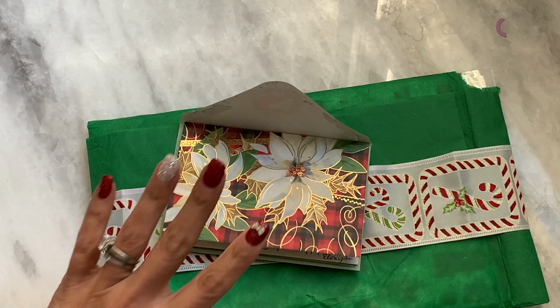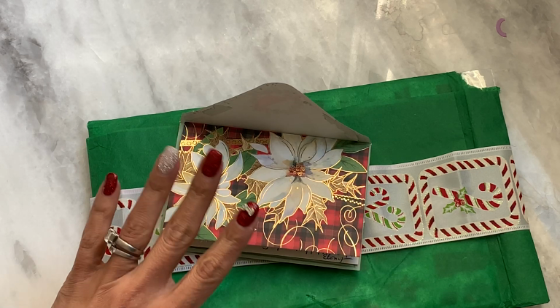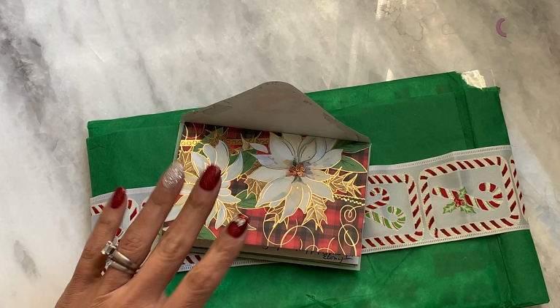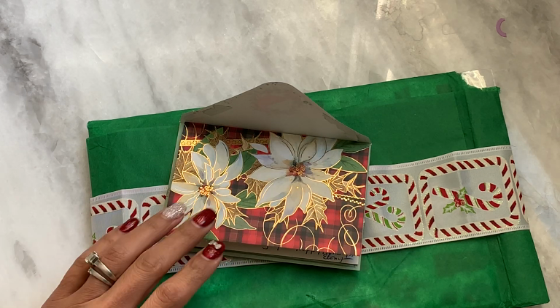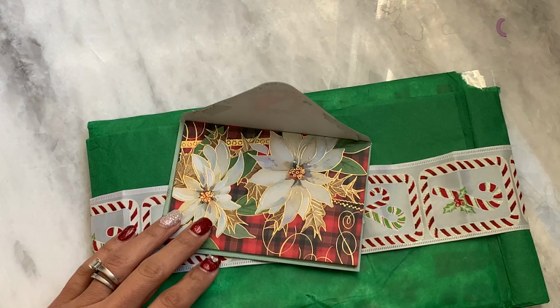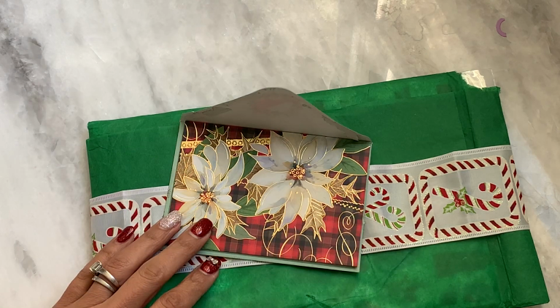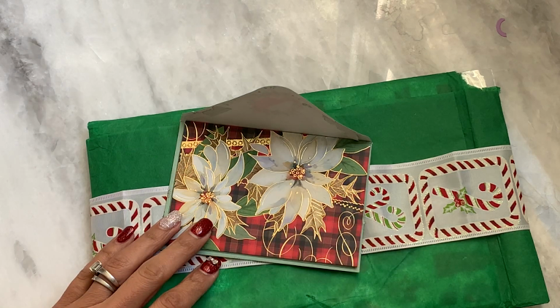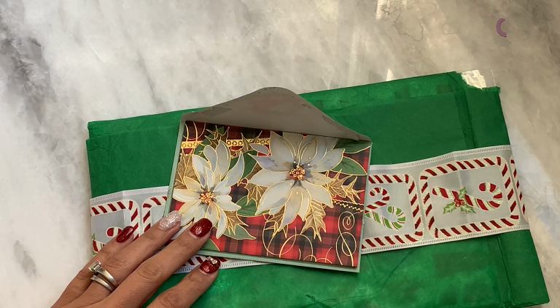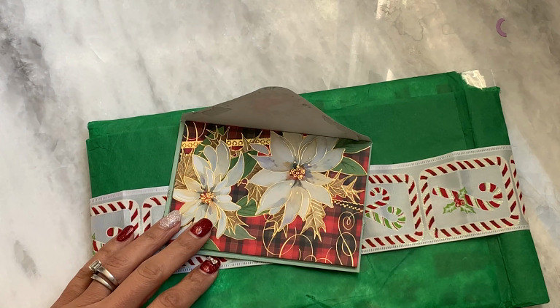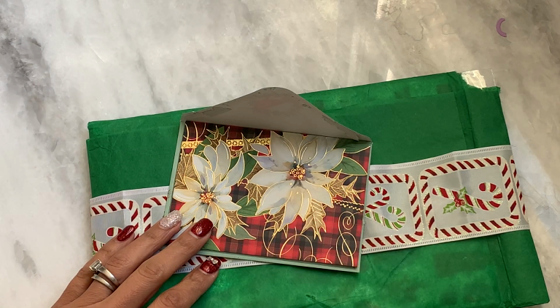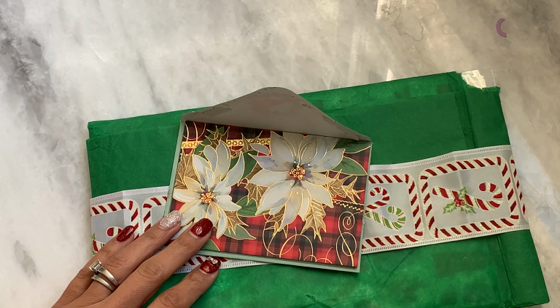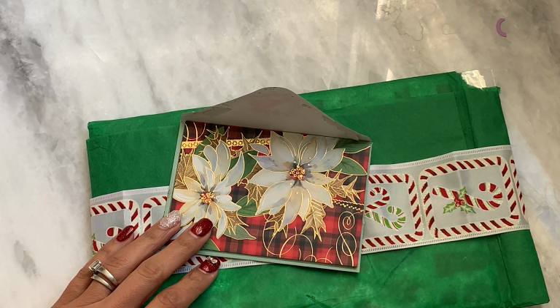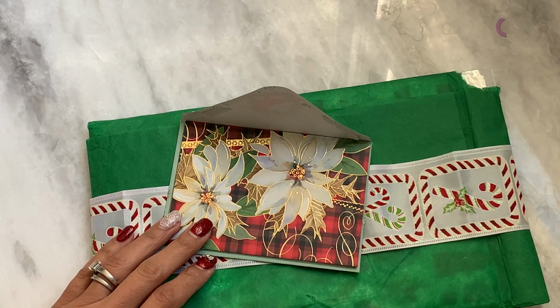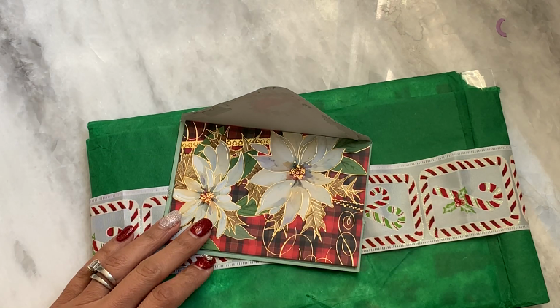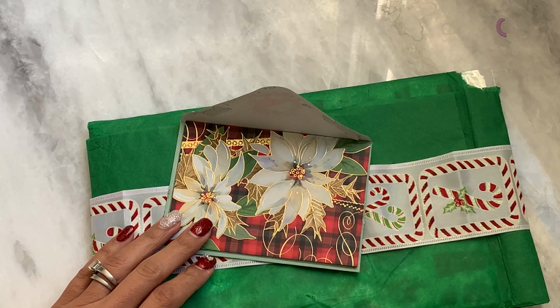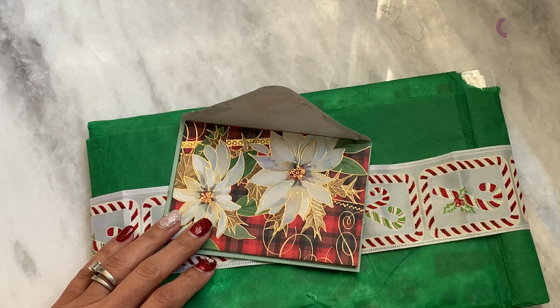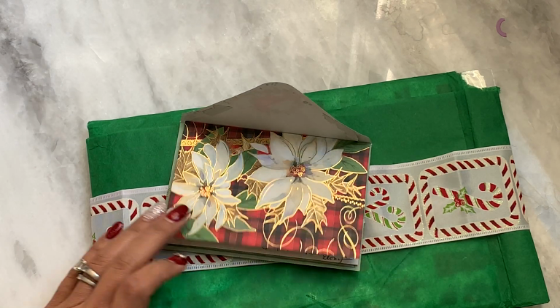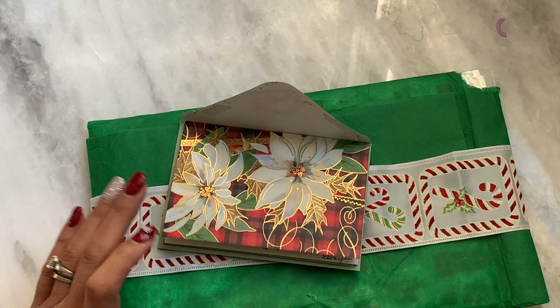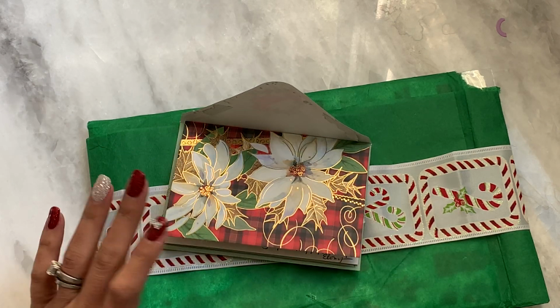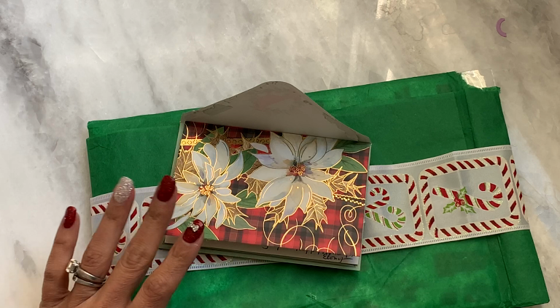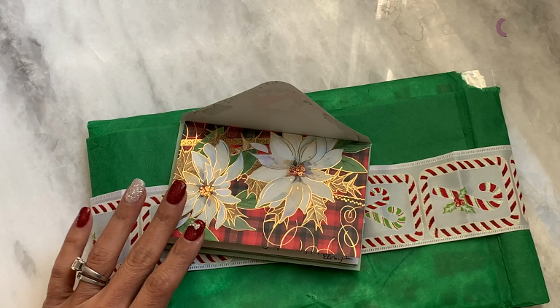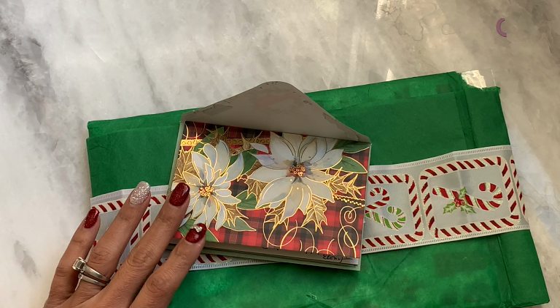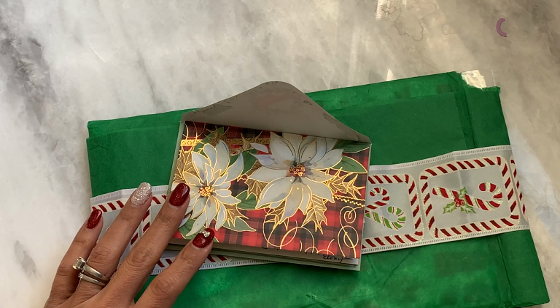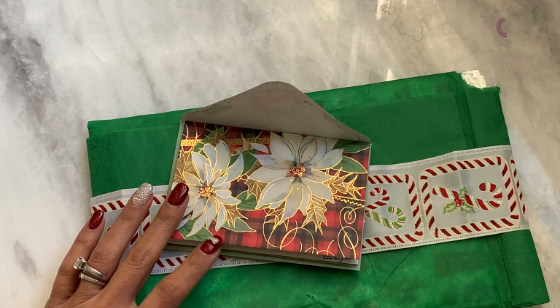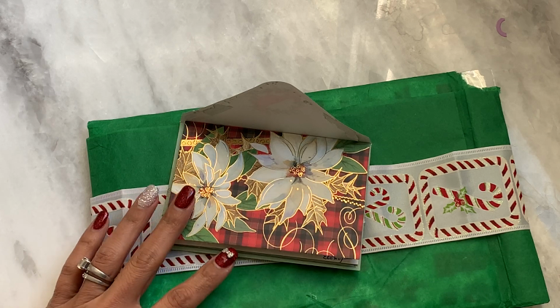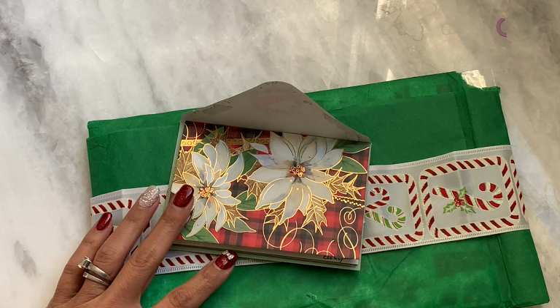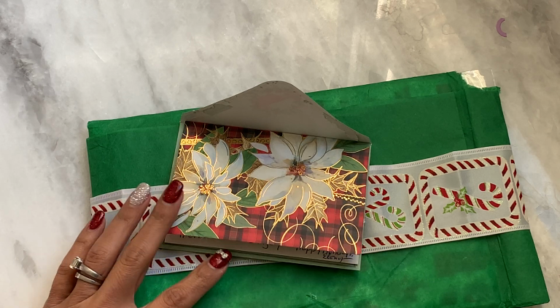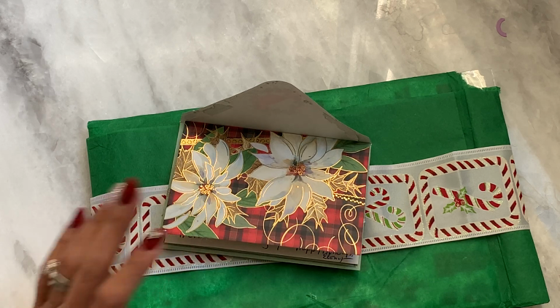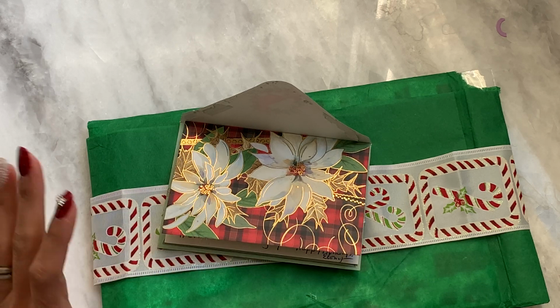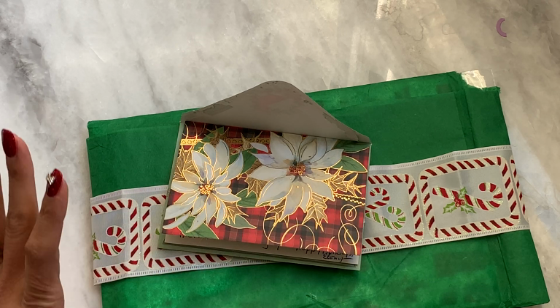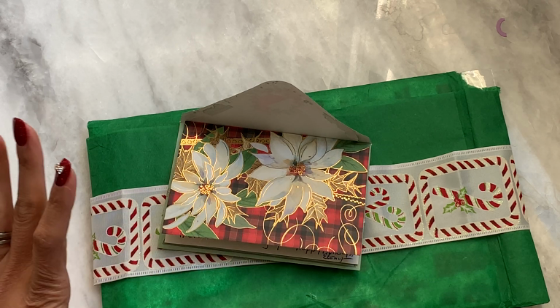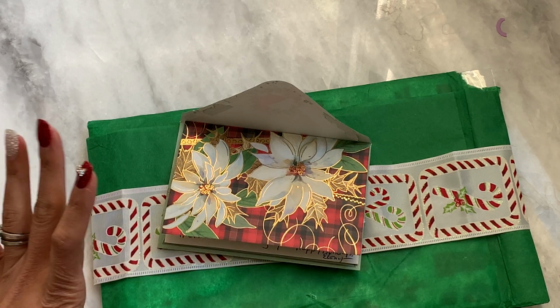Hello Crafty Friends, it's Erica, Scraptiva29. Welcome back to my channel. I hope you guys are having a great day today.